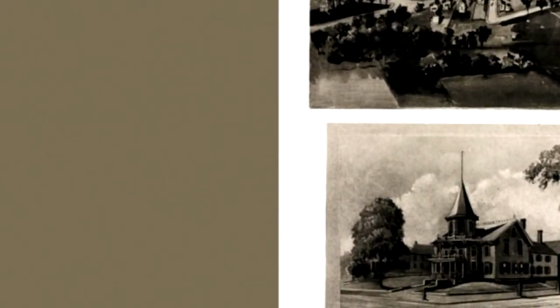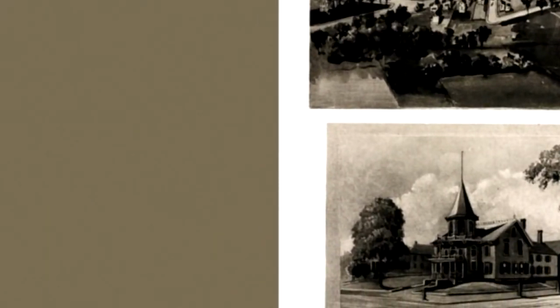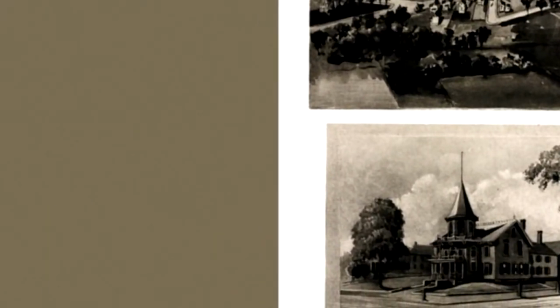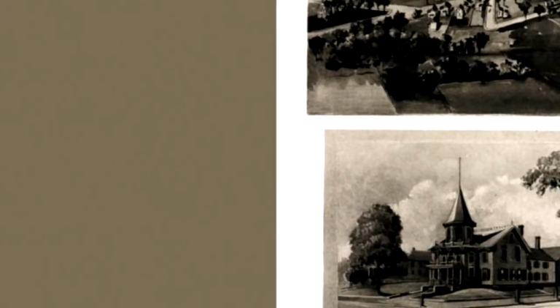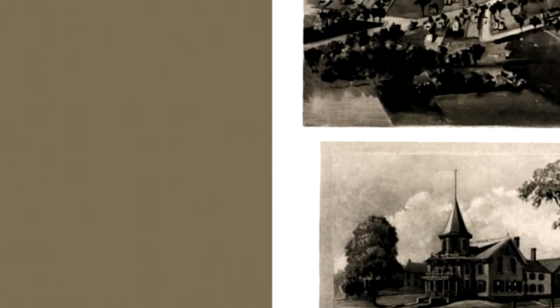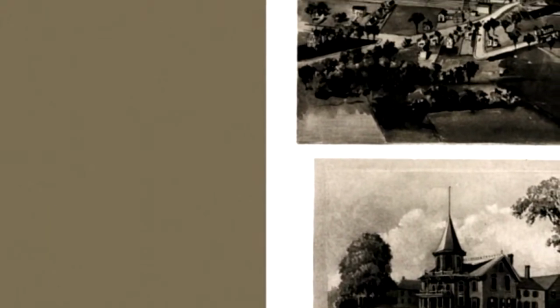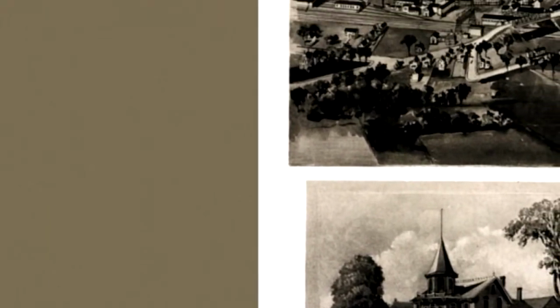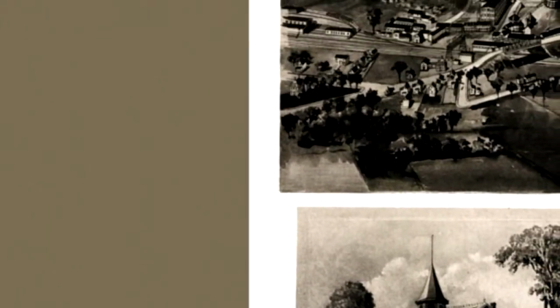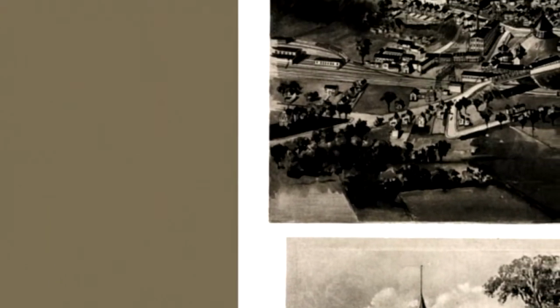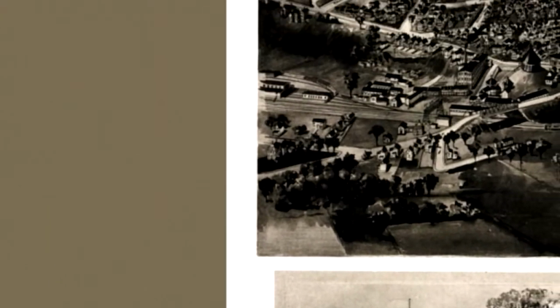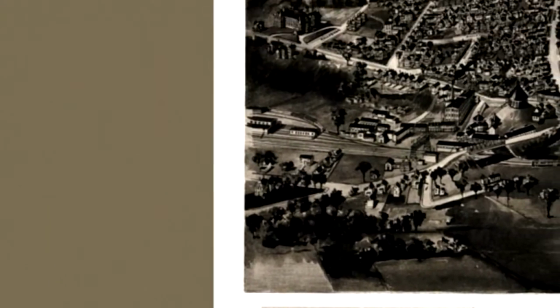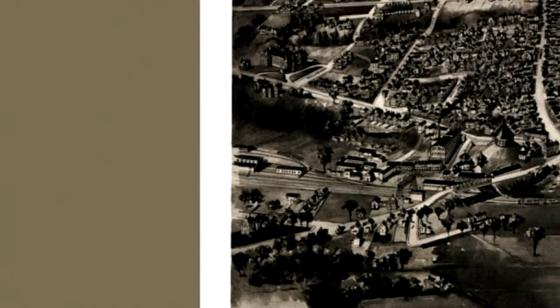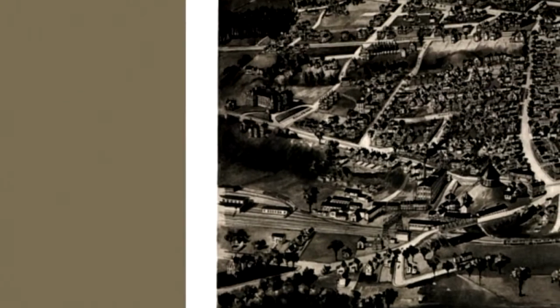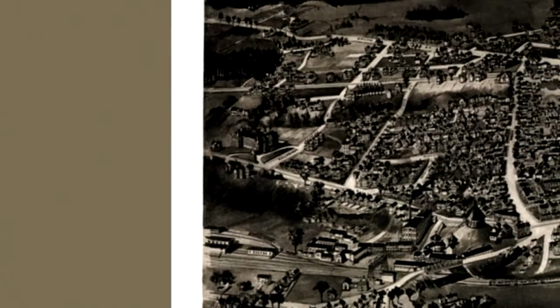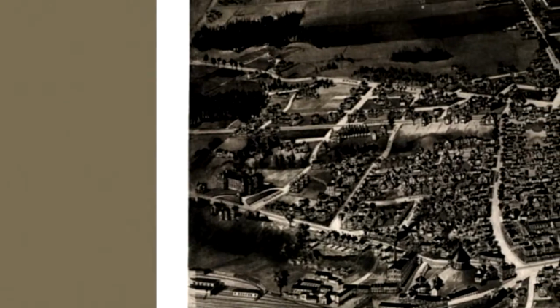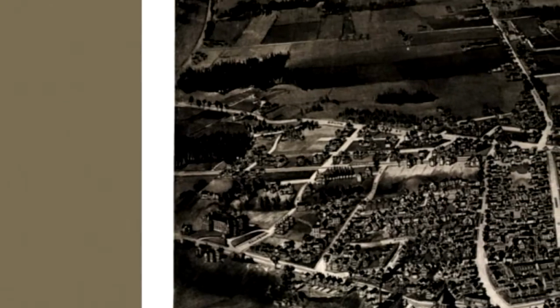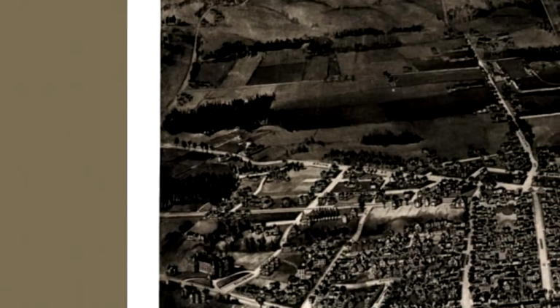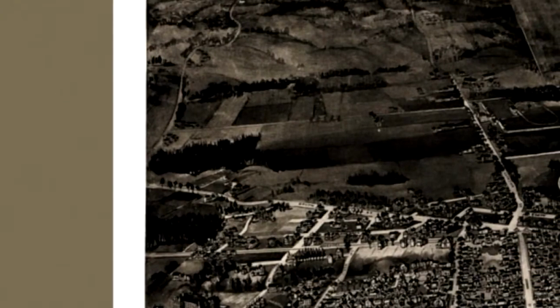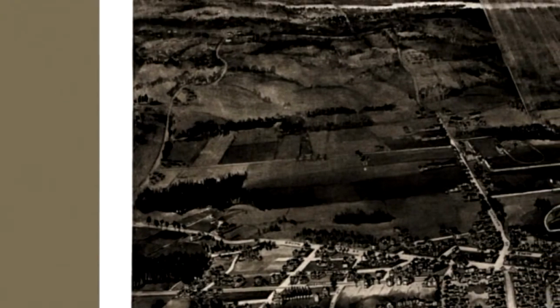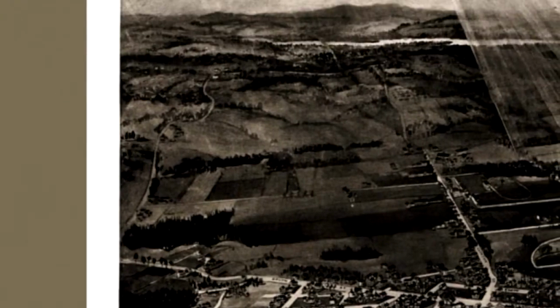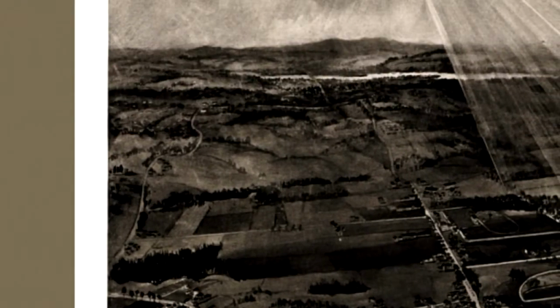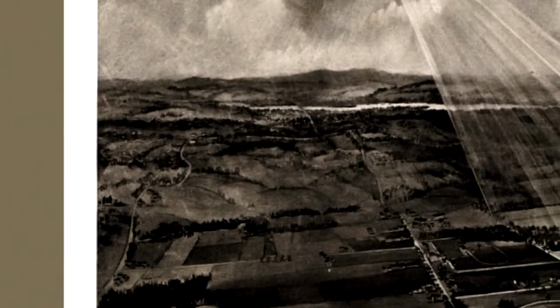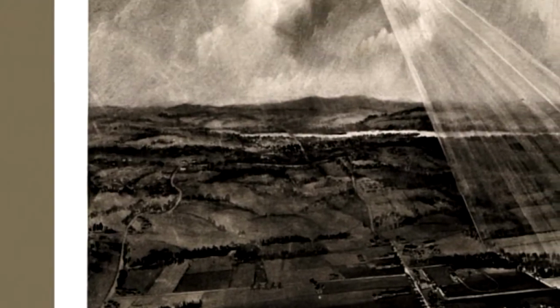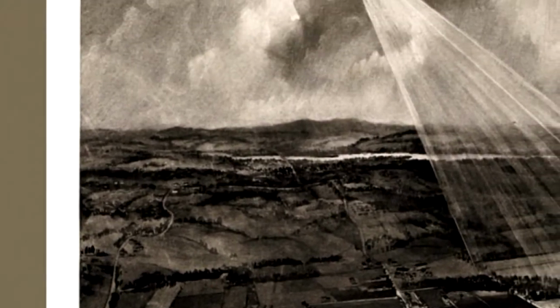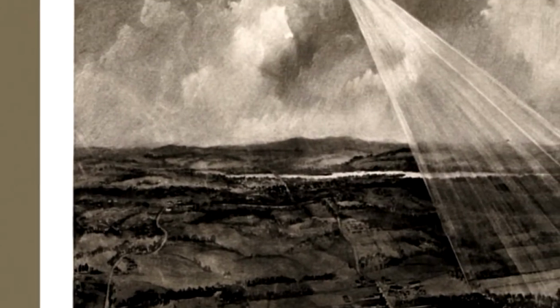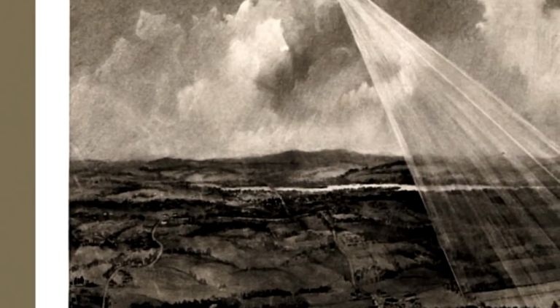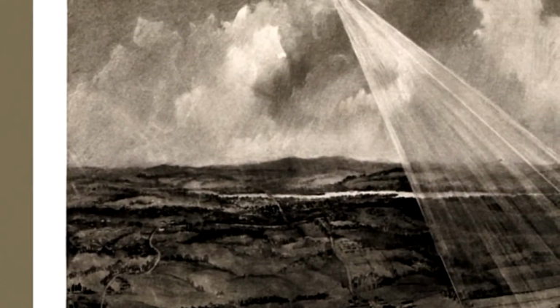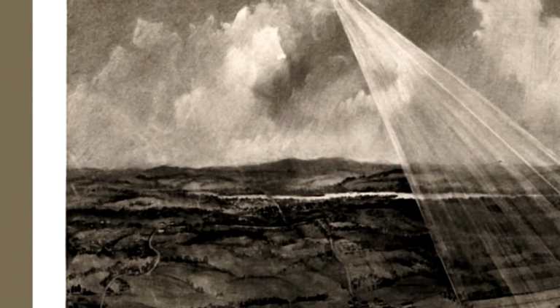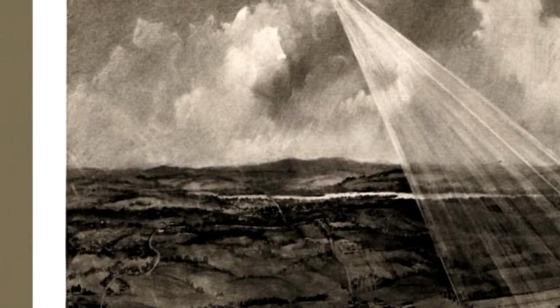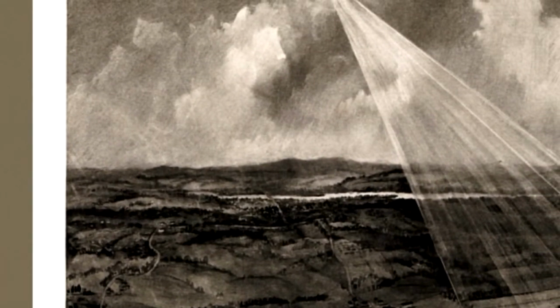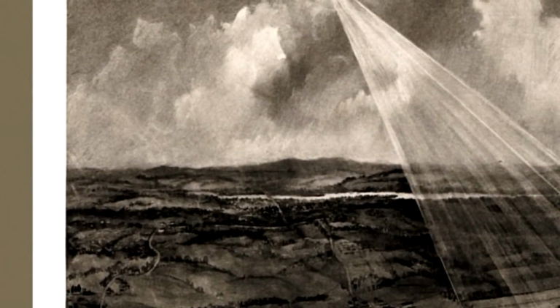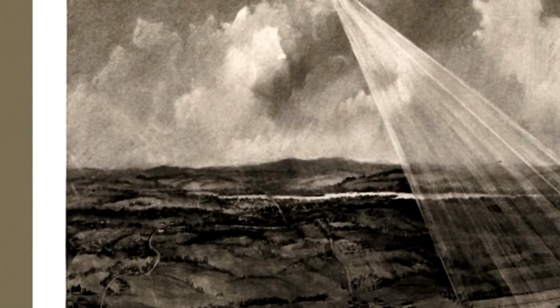These were a popular form of art at the turn of the 20th century depicting a city's key points of interest.